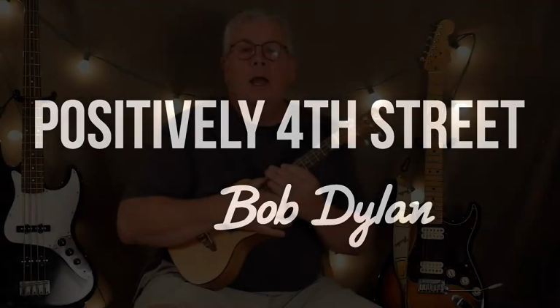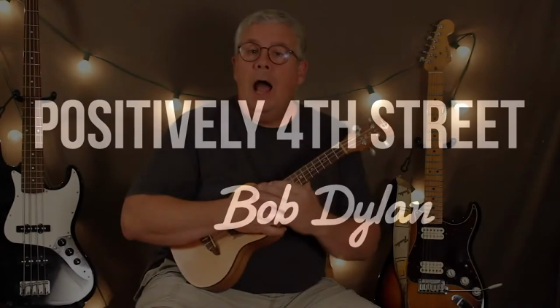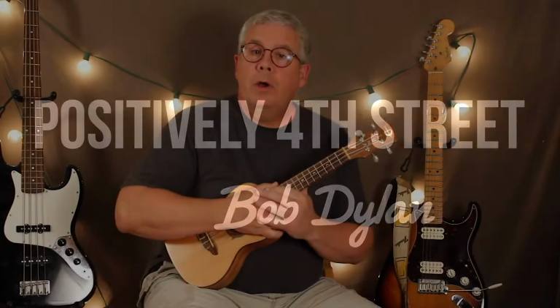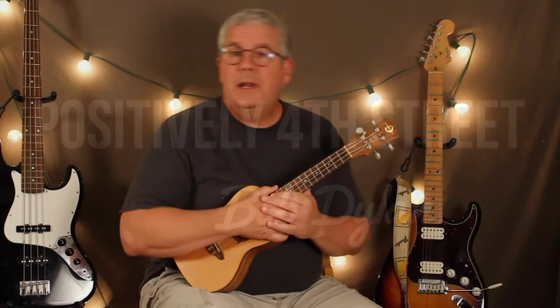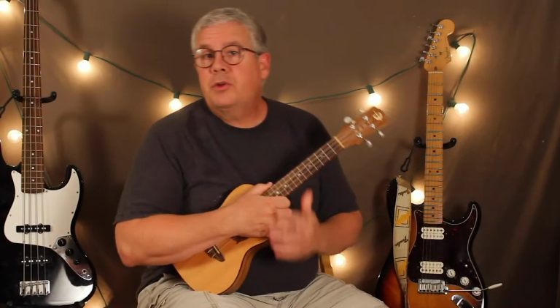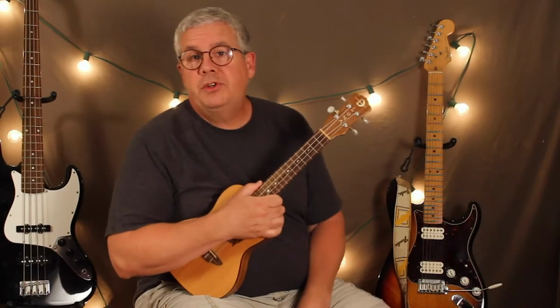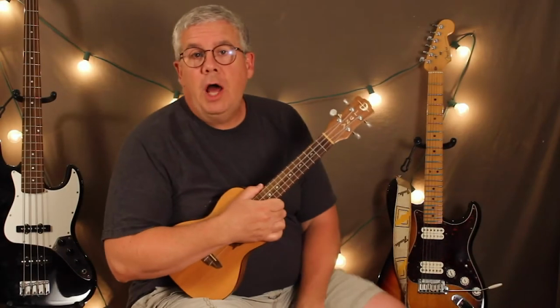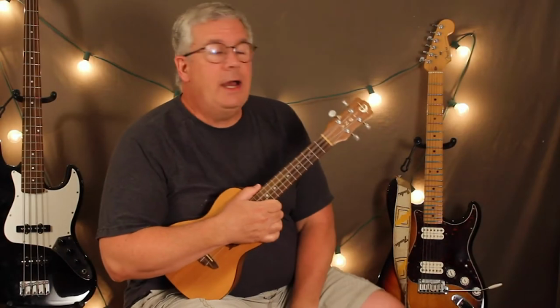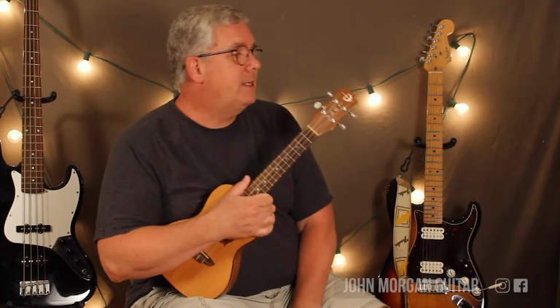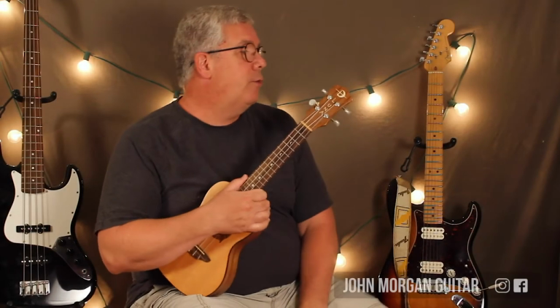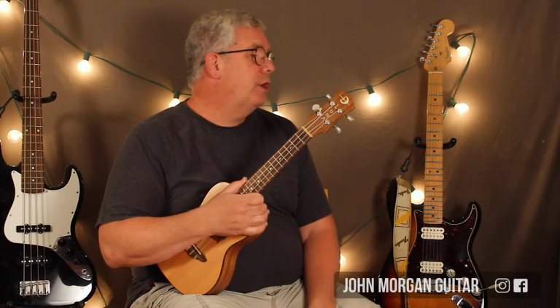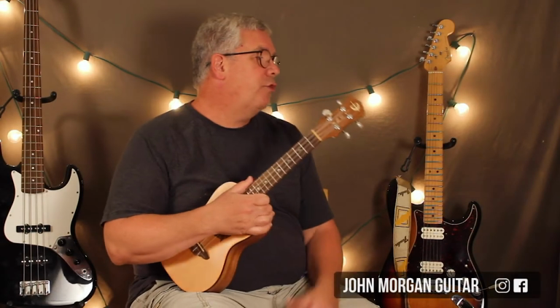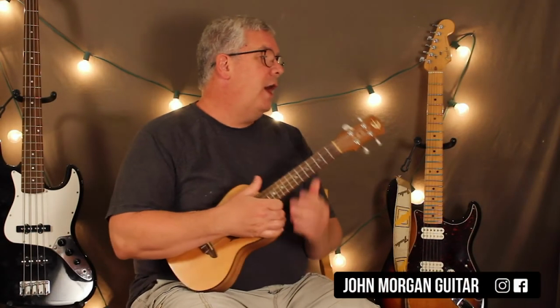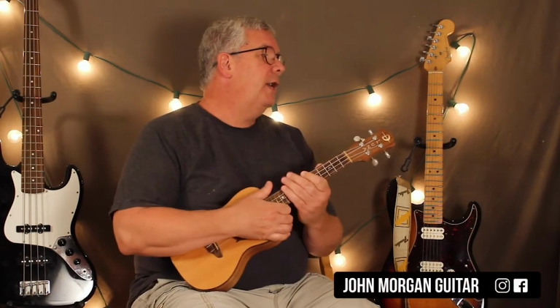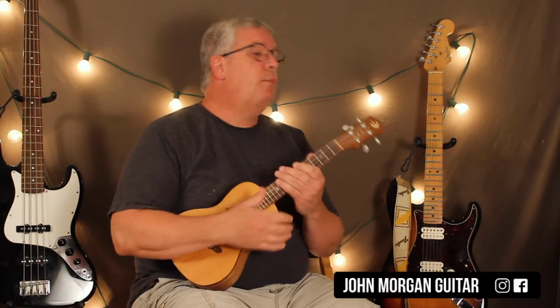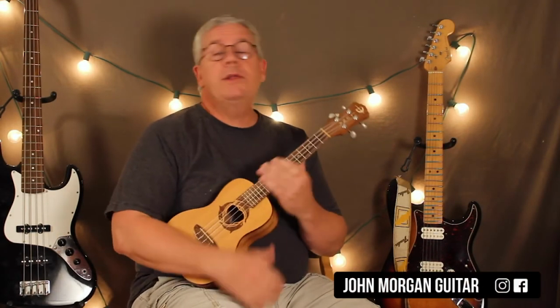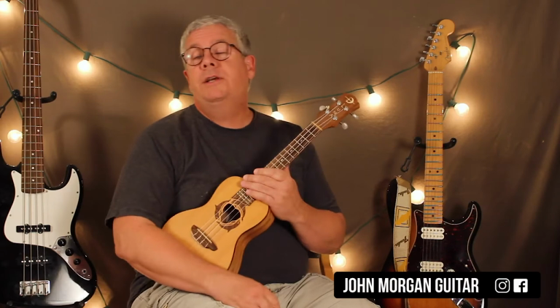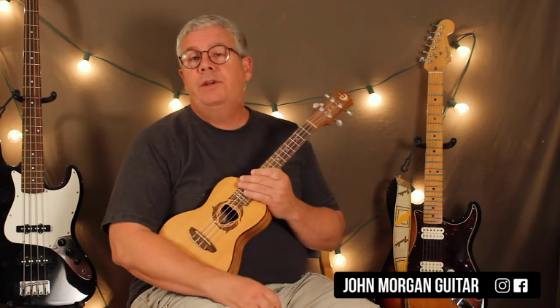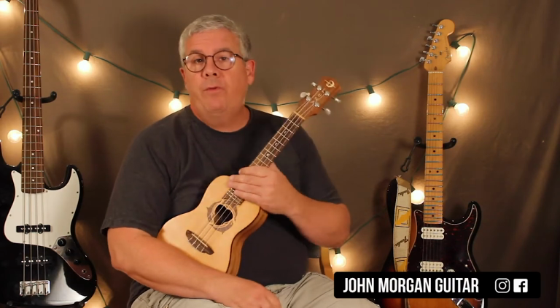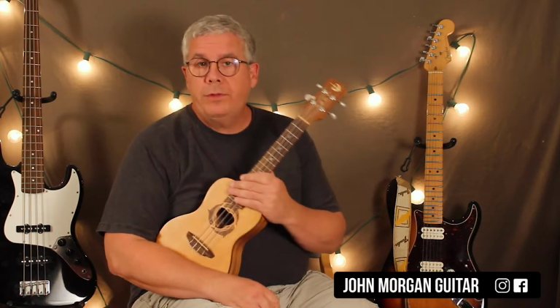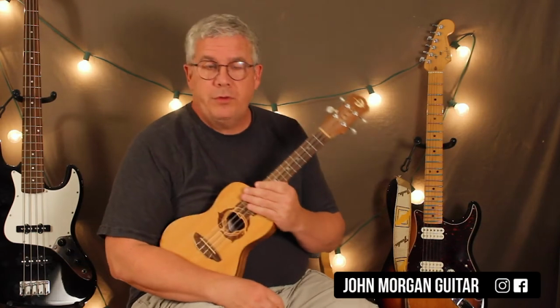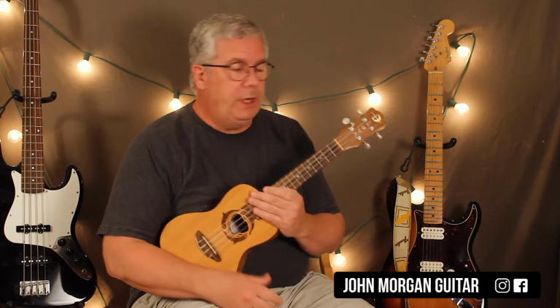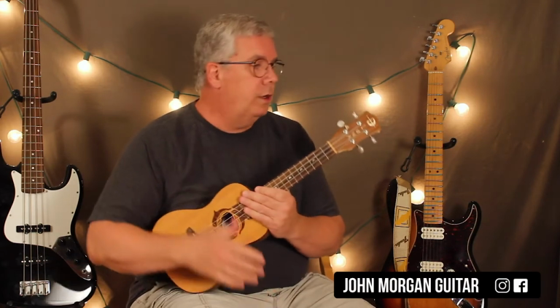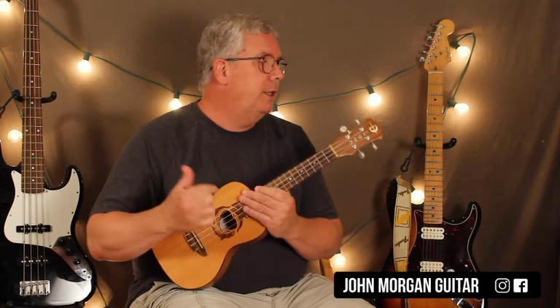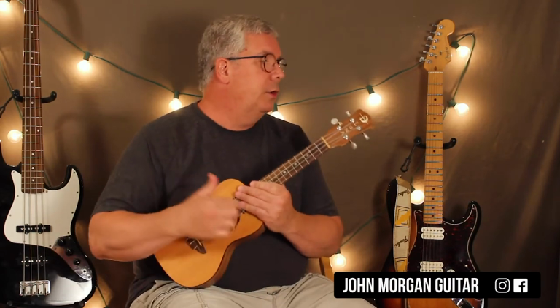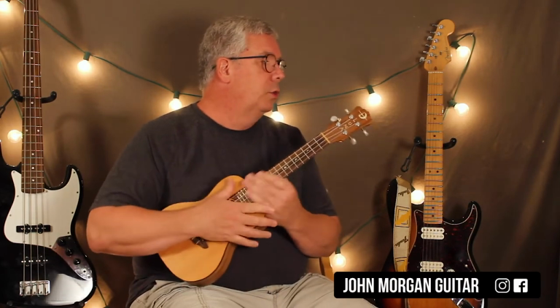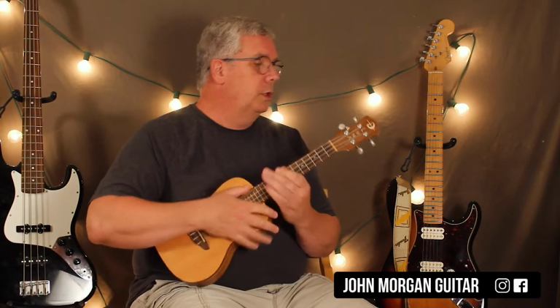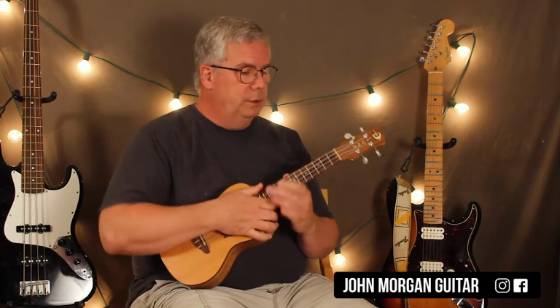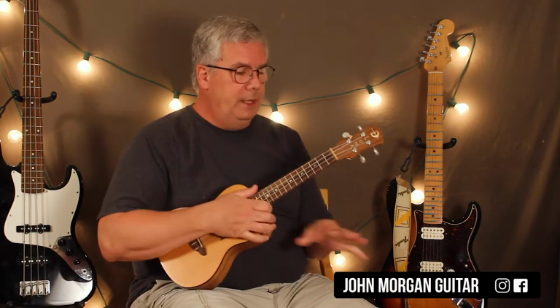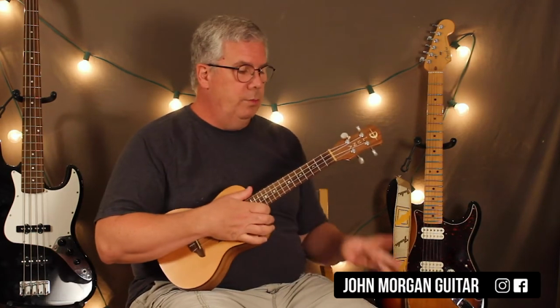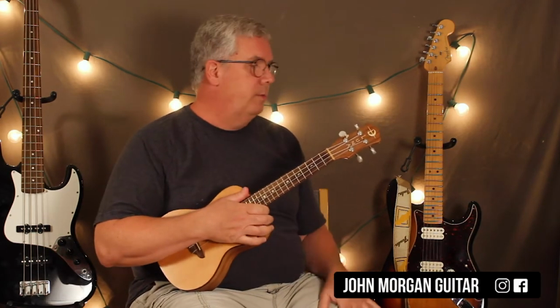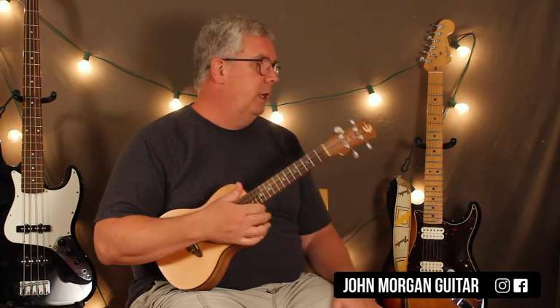Hi, welcome to Lessons with John. Today we're going to try Positively 4th Street on the Uke. Thank you, Bob Dylan.